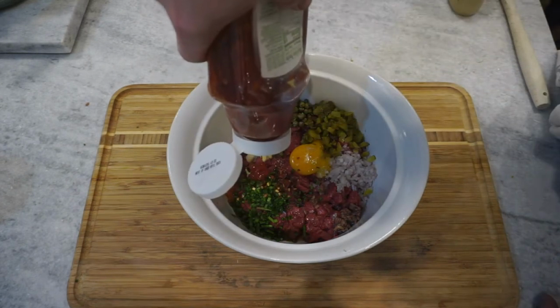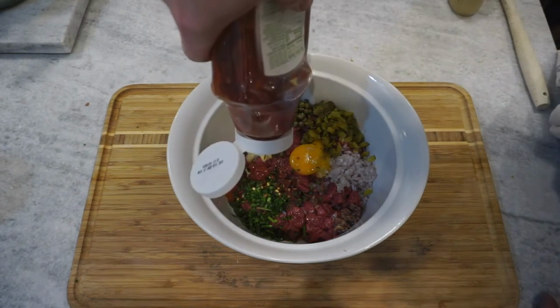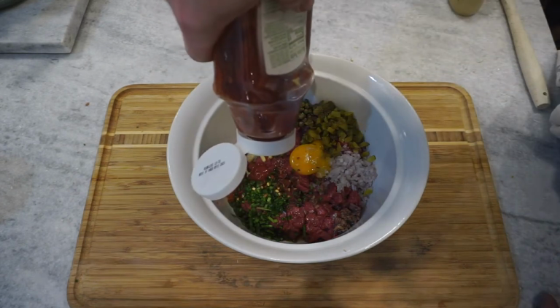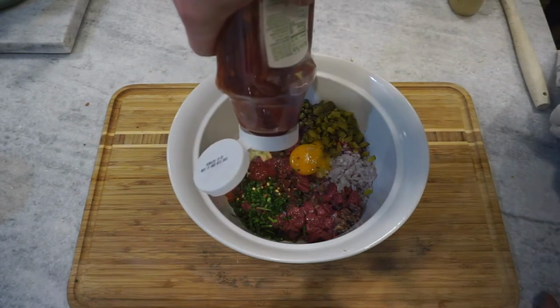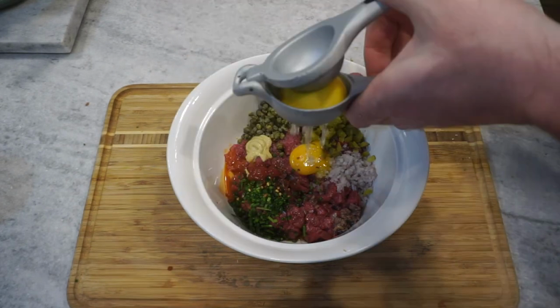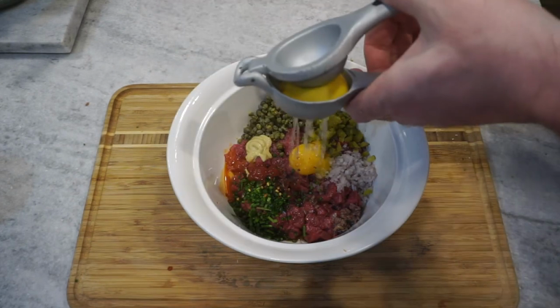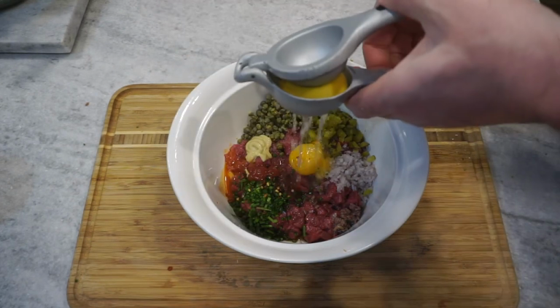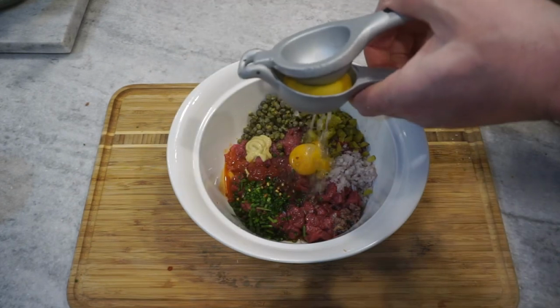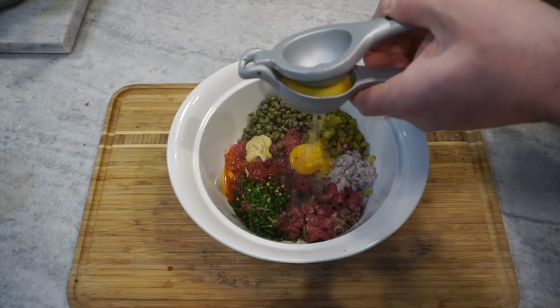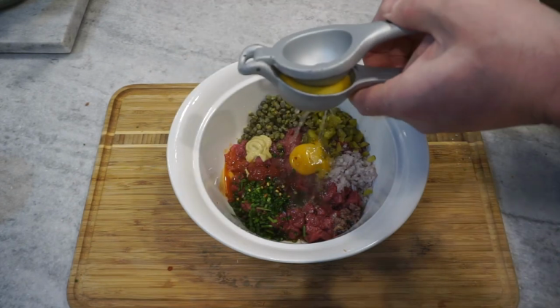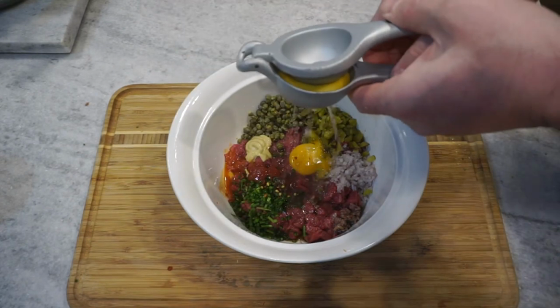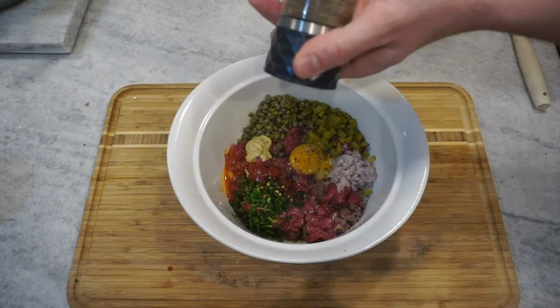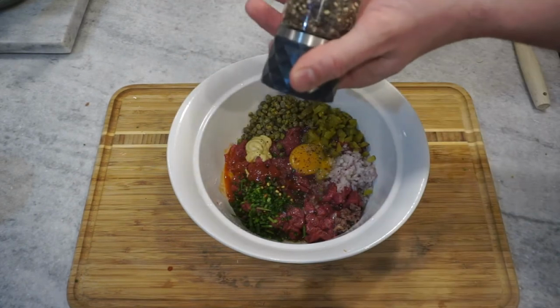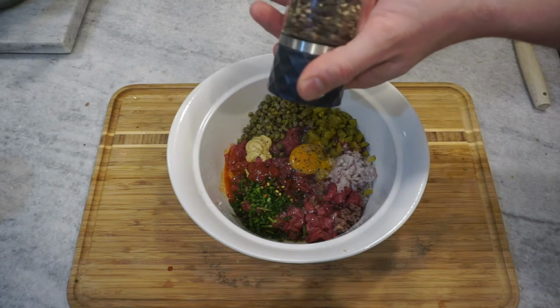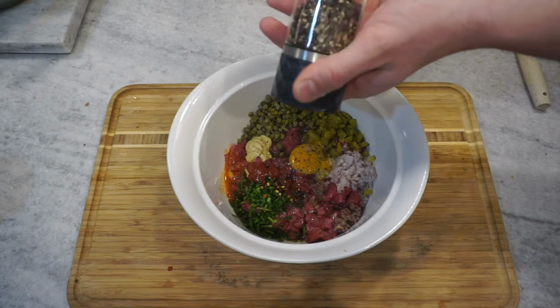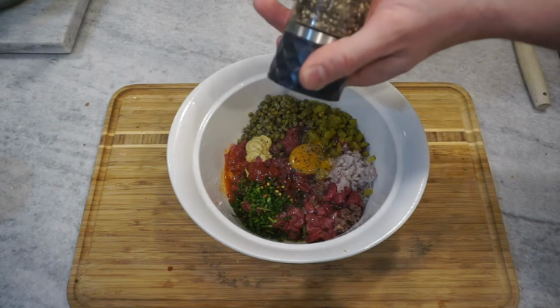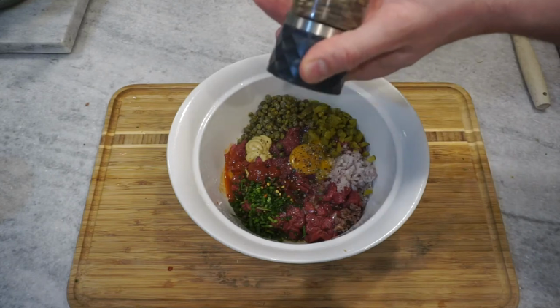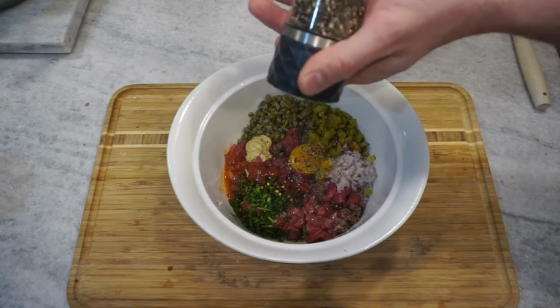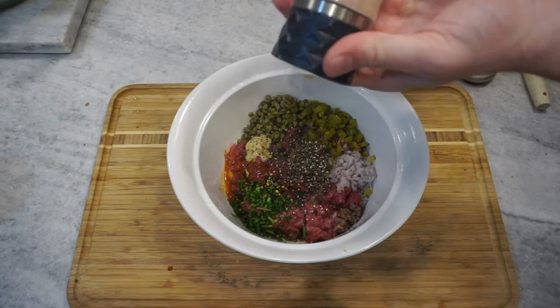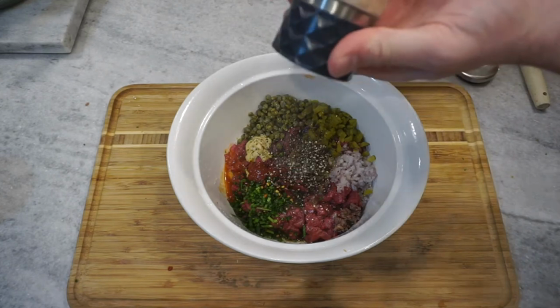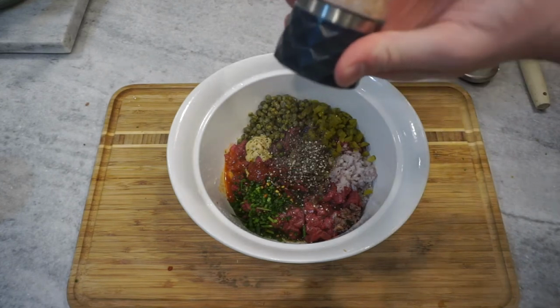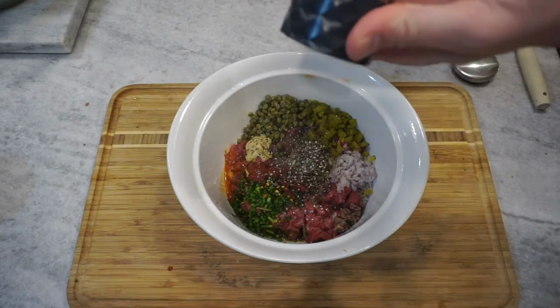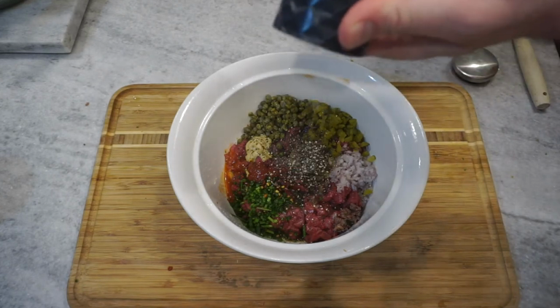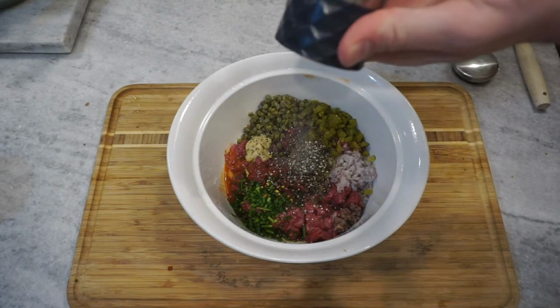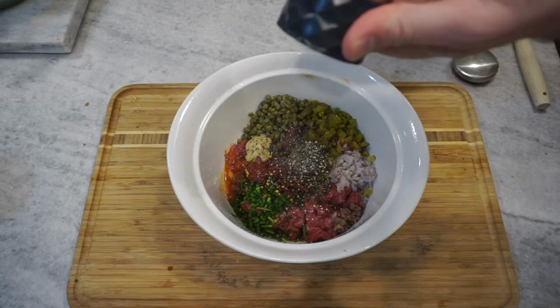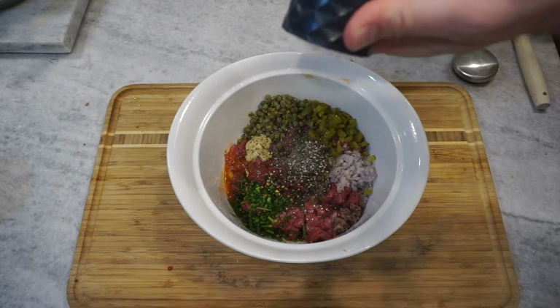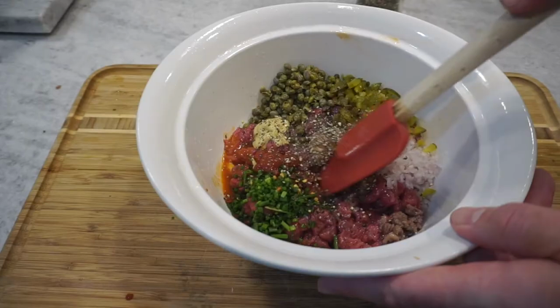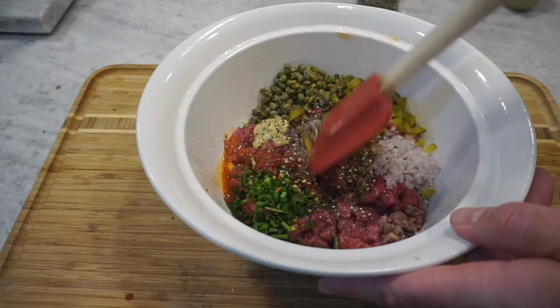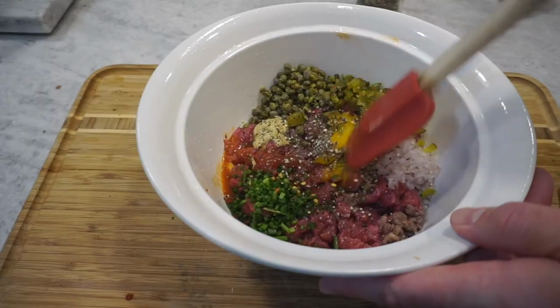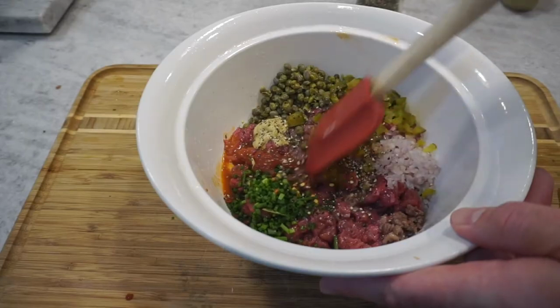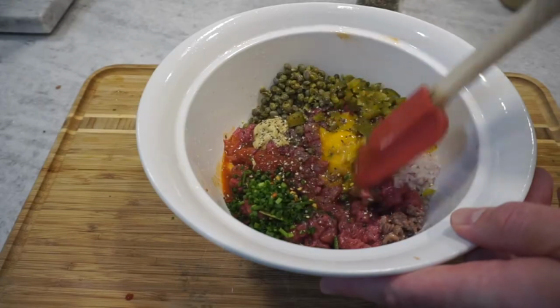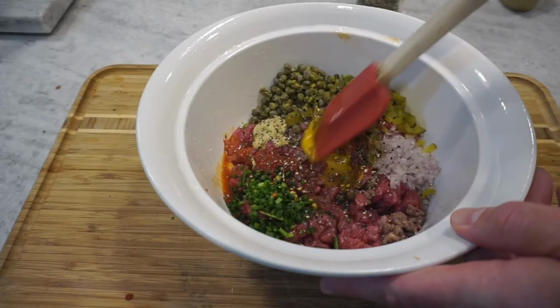This sounds crazy, but a French chef told me ketchup actually amps it up. We've got lemon, salt, pepper, and then just mix it up.